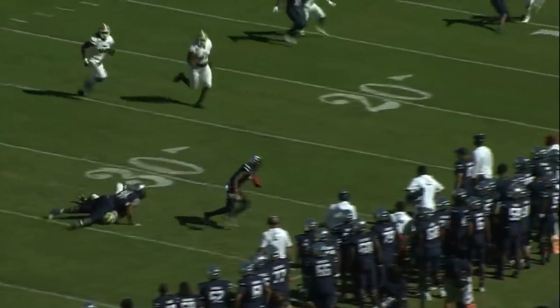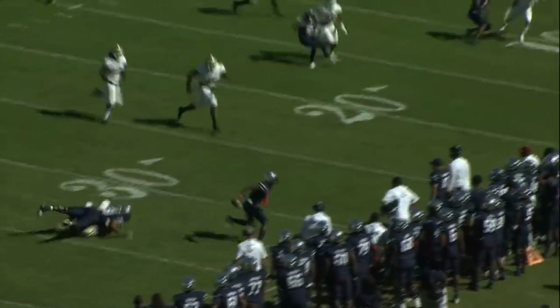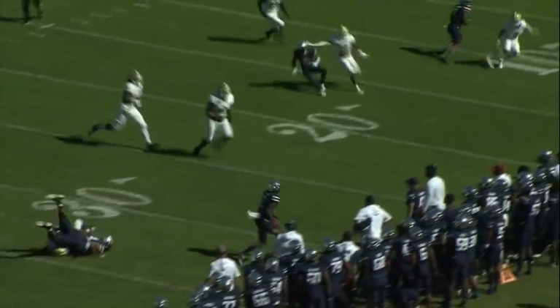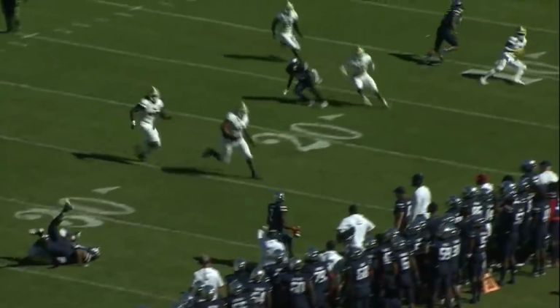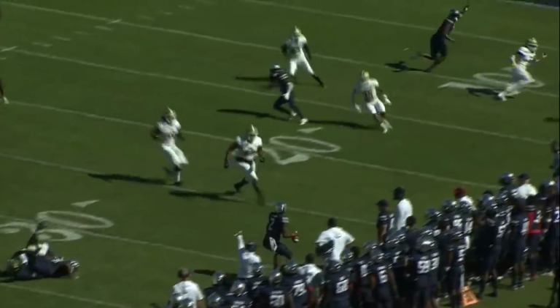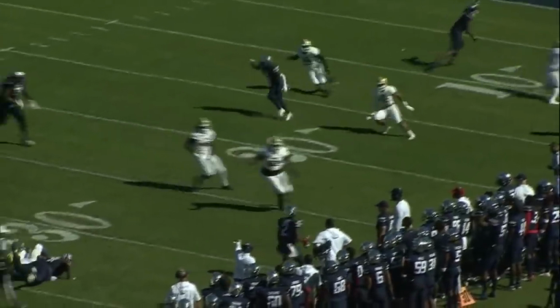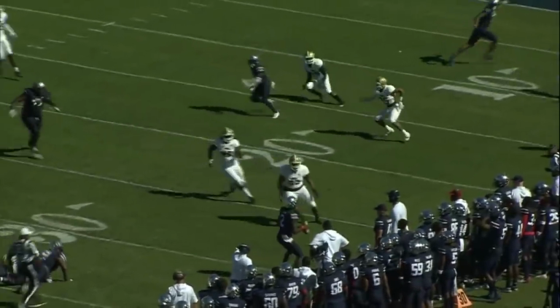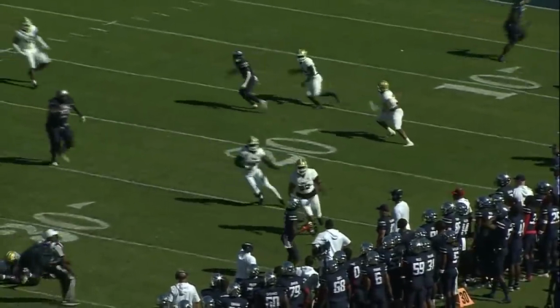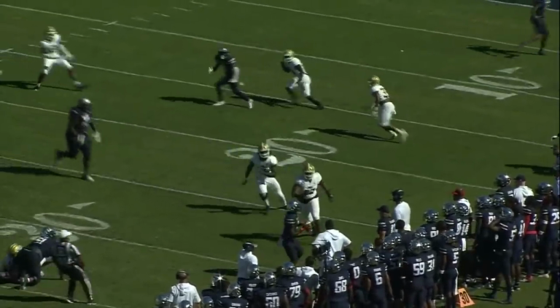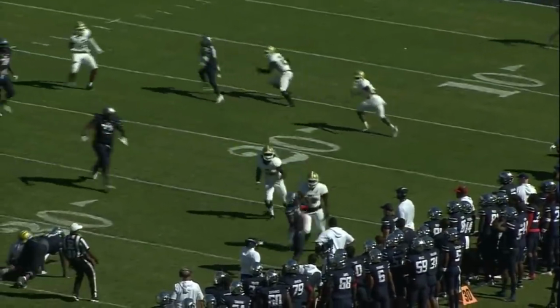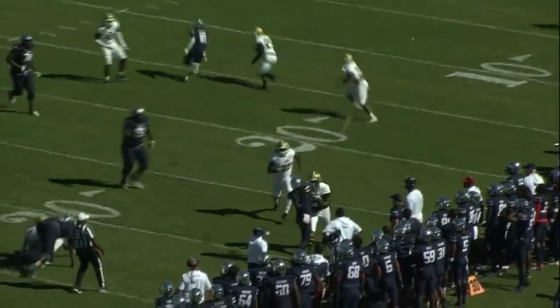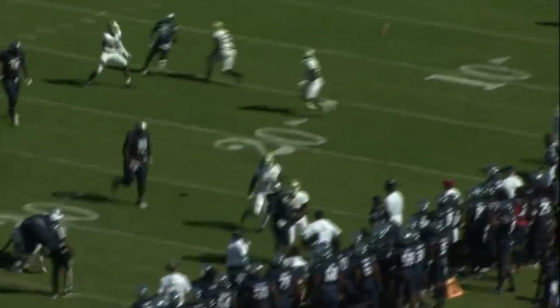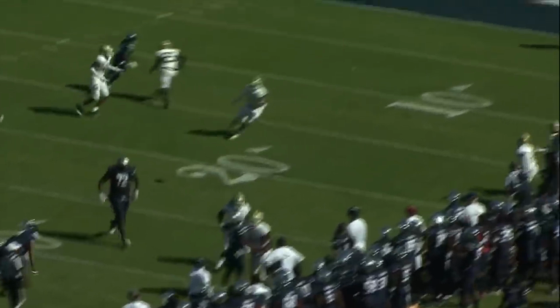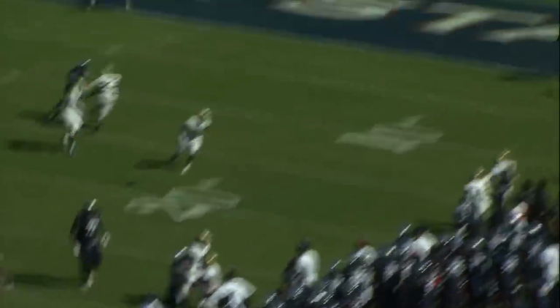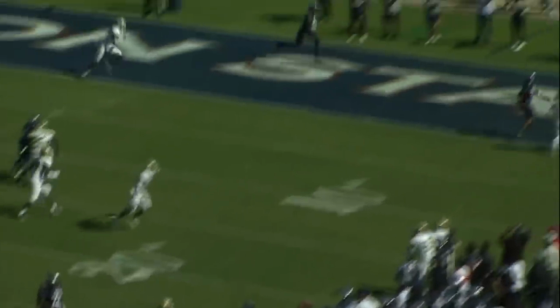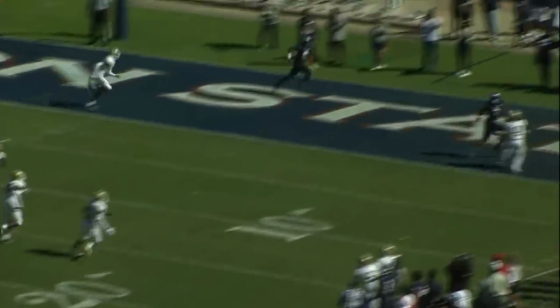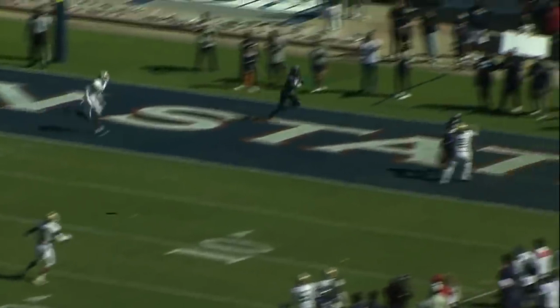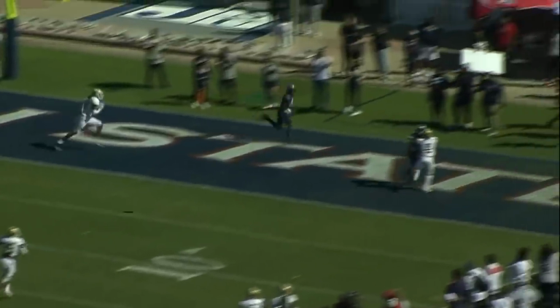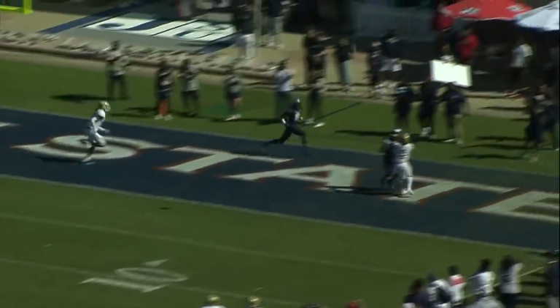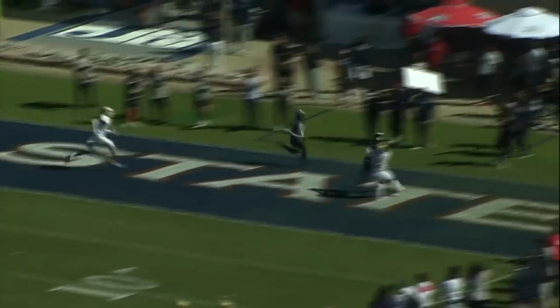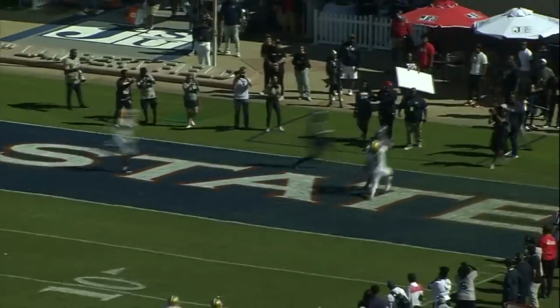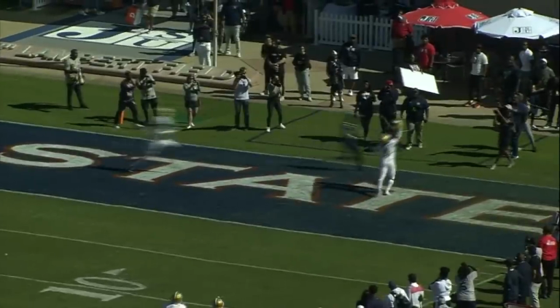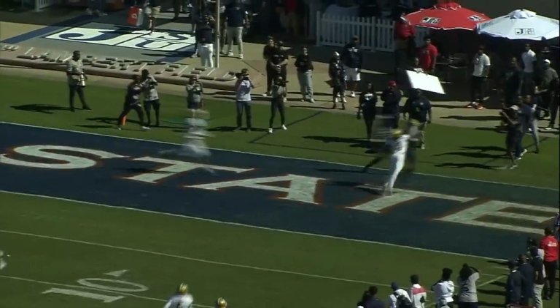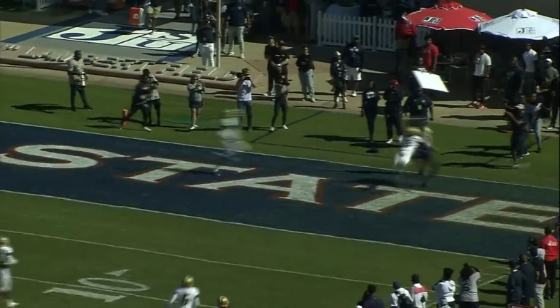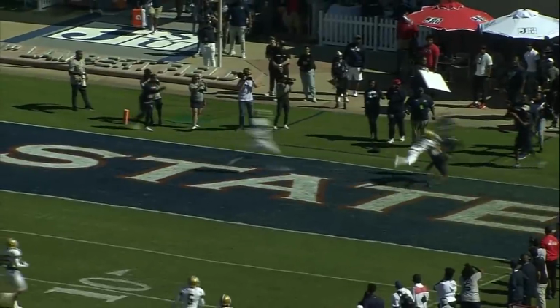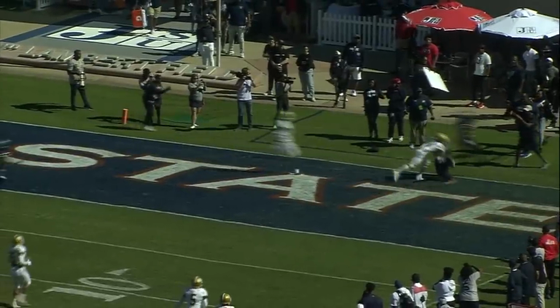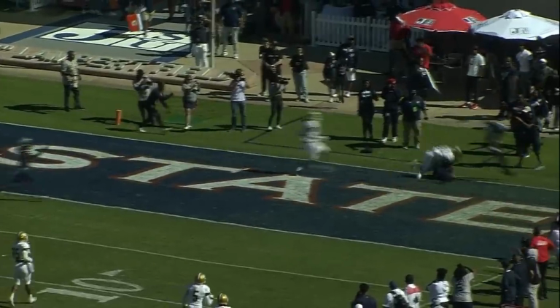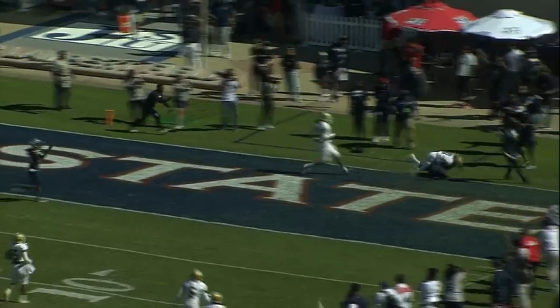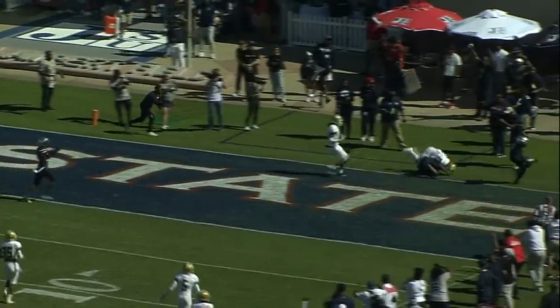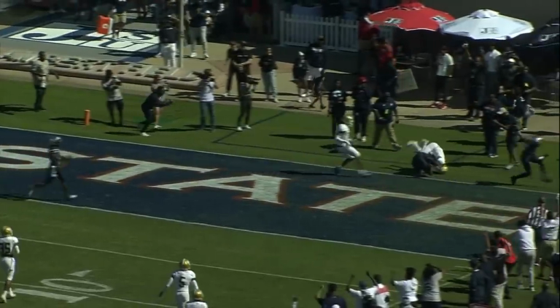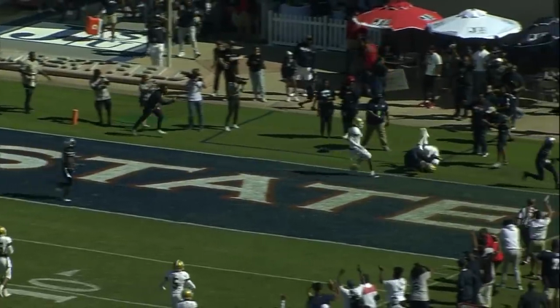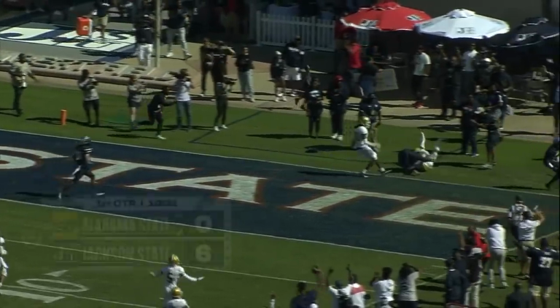Absolutely incredible by Shedeur Sanders — how he got out of that mess.